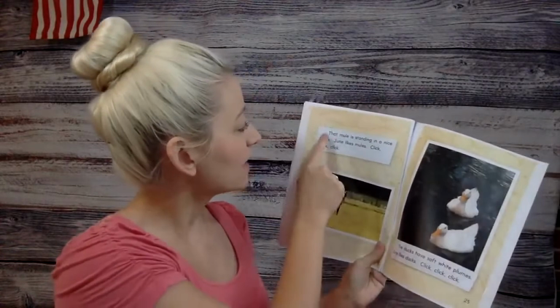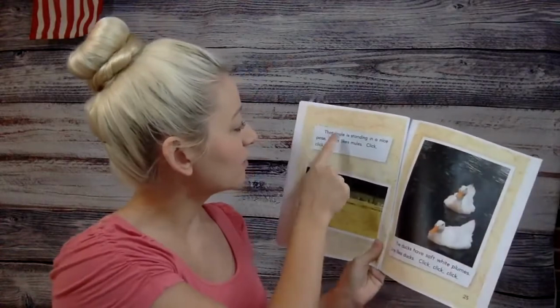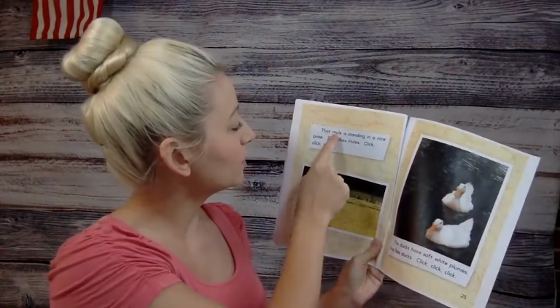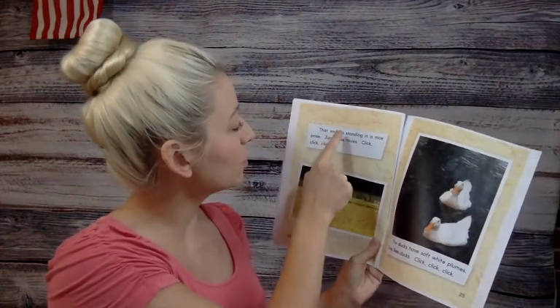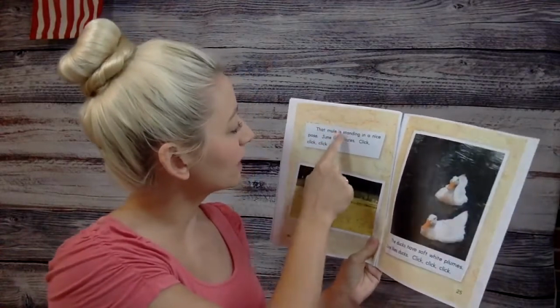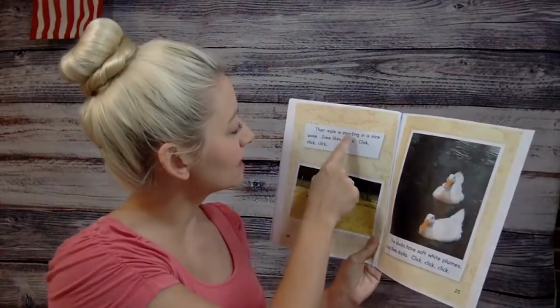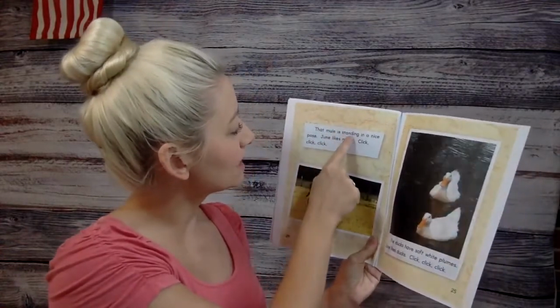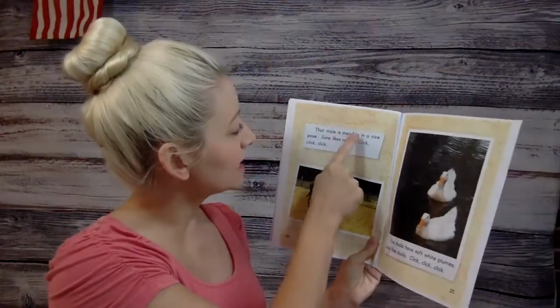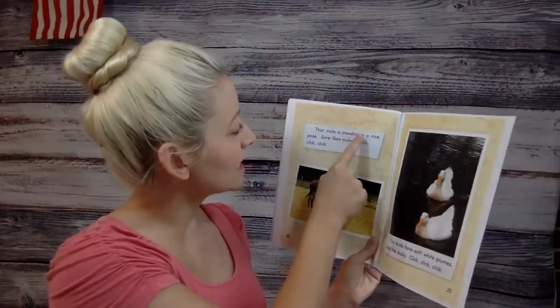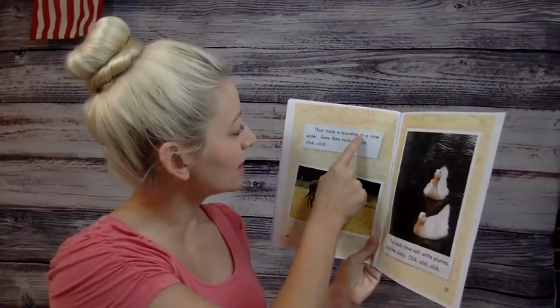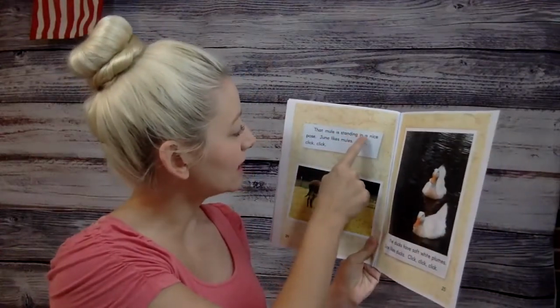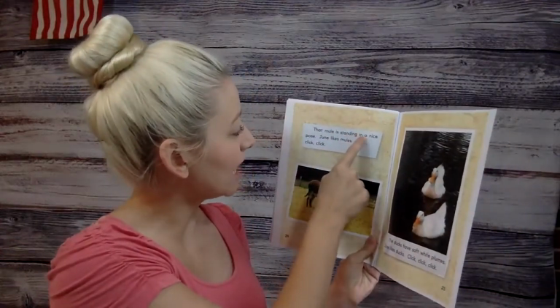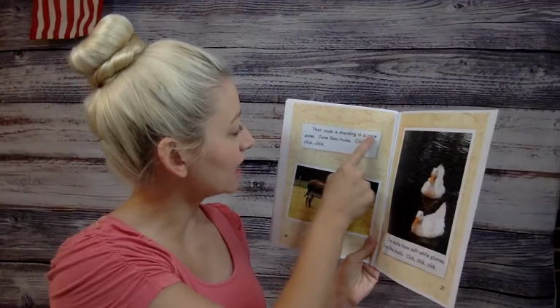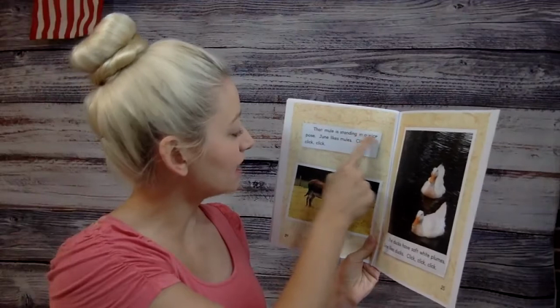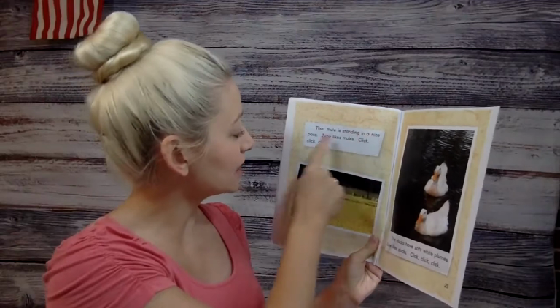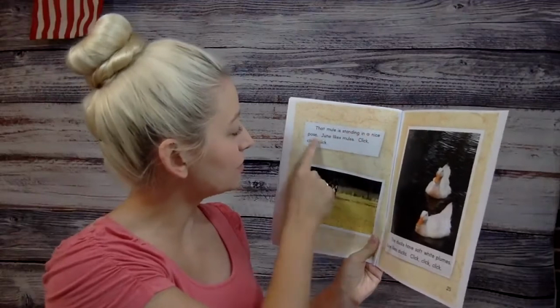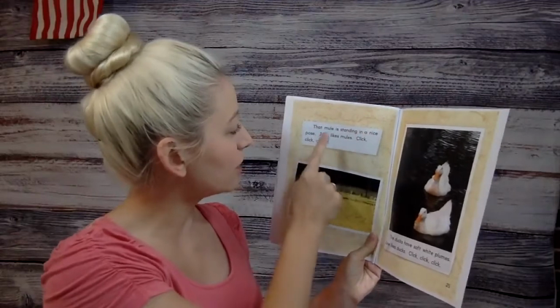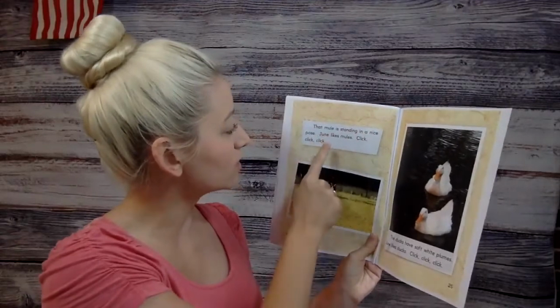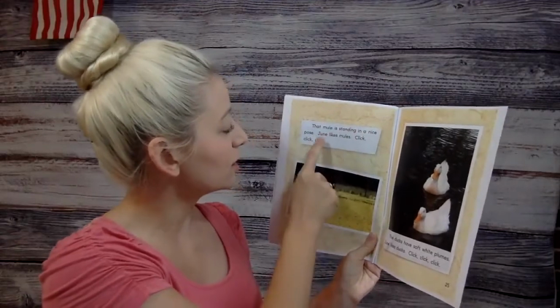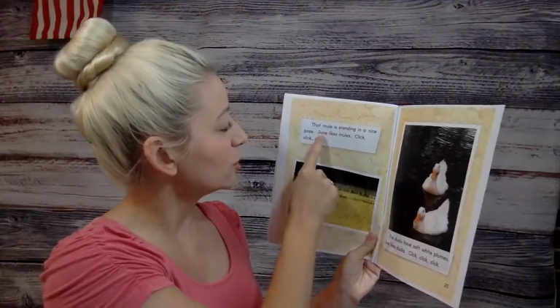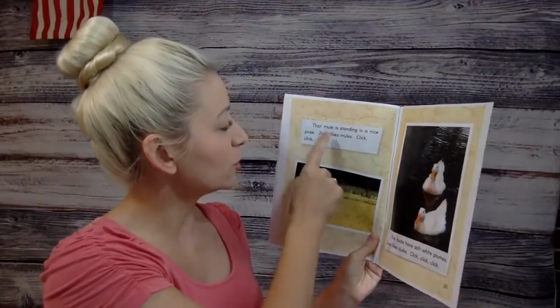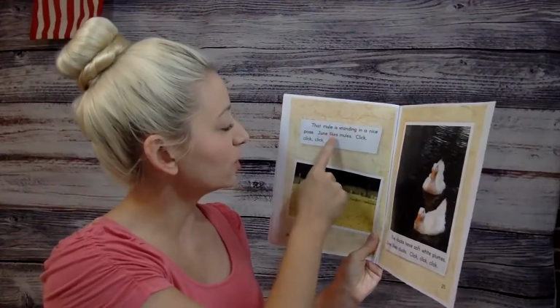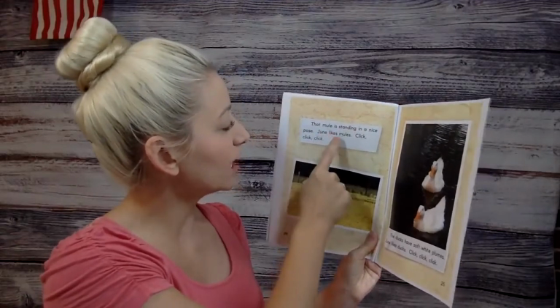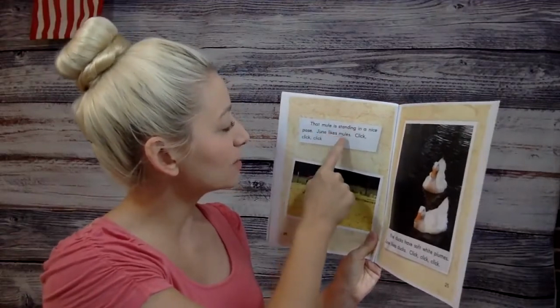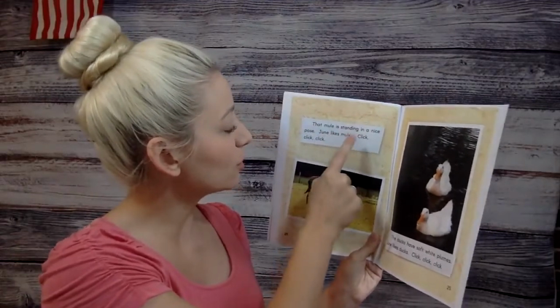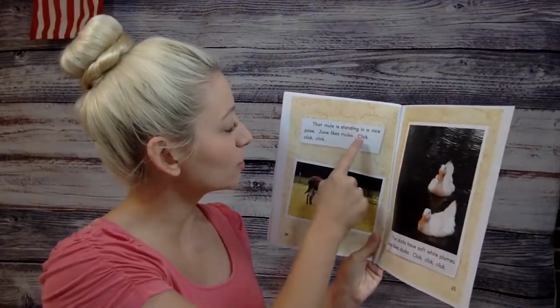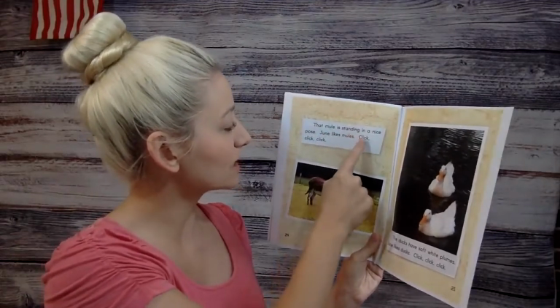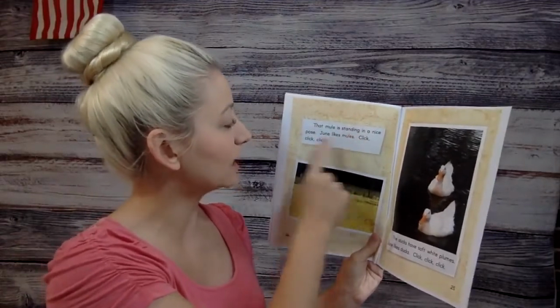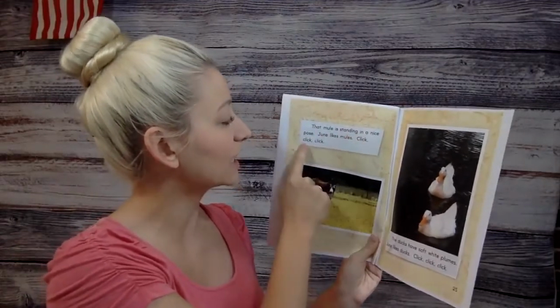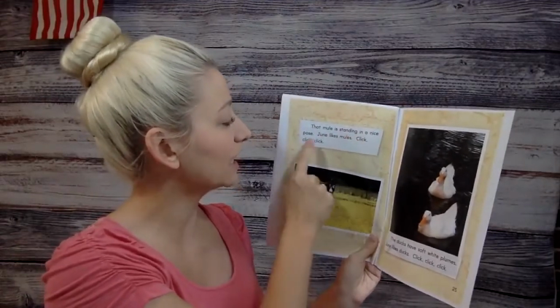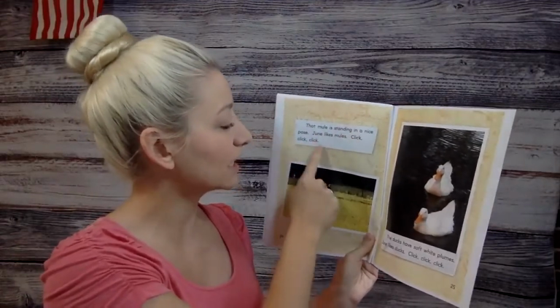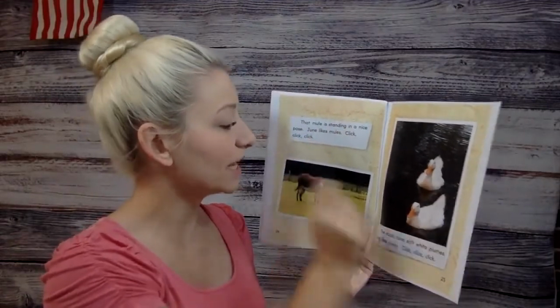That mule is standing in a nice pose. June likes mules. Click, click, click.